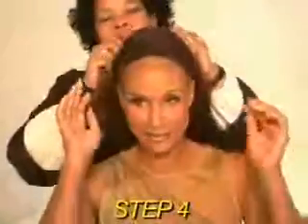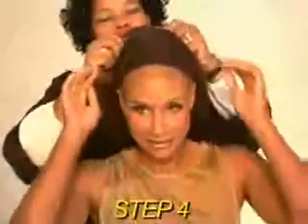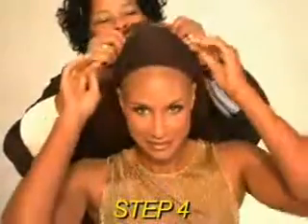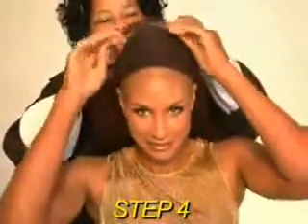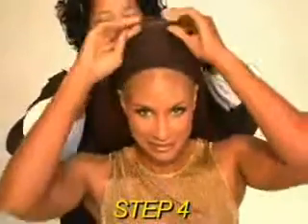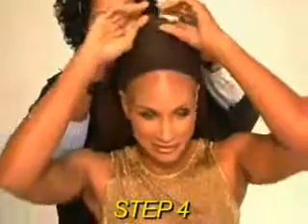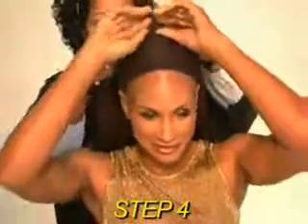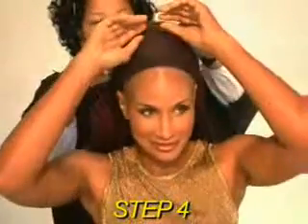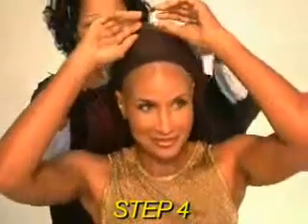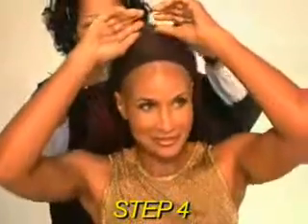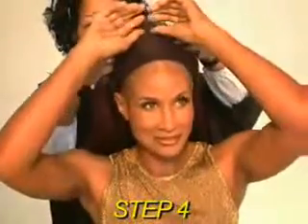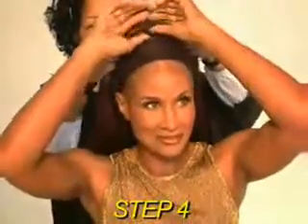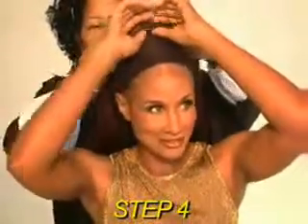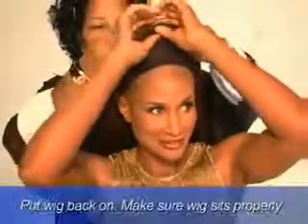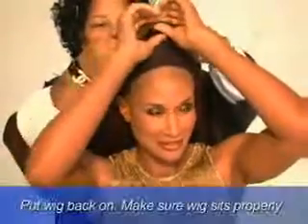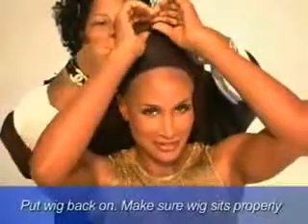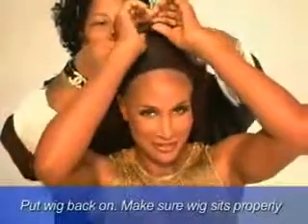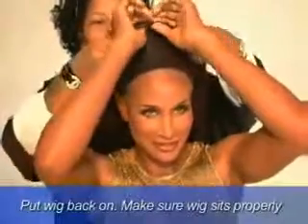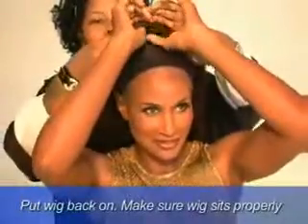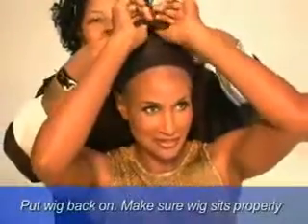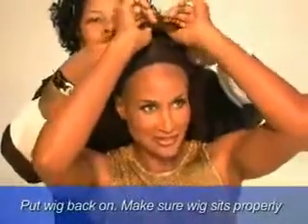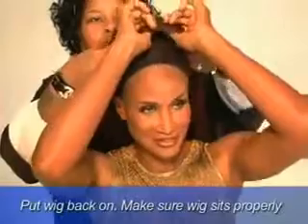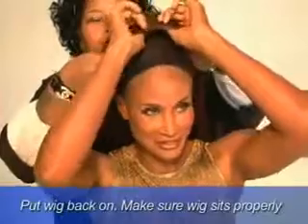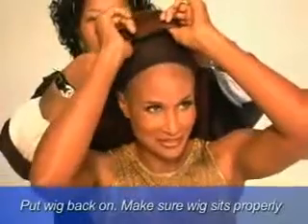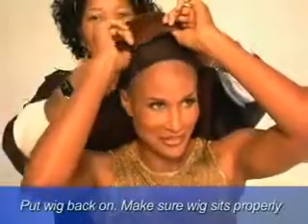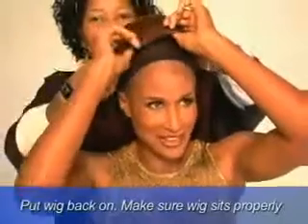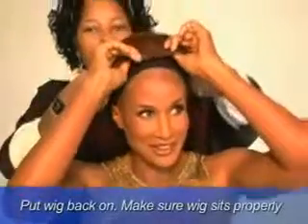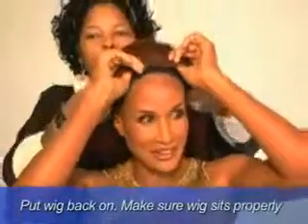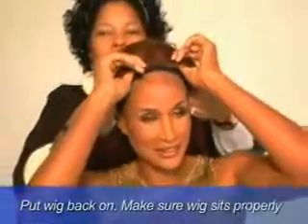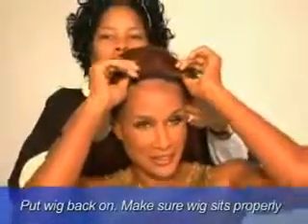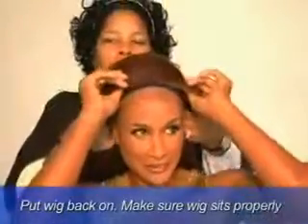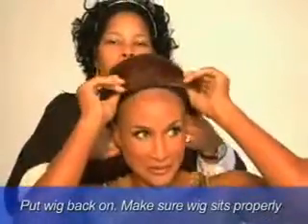Step 4. Put your wig back on, and make sure your wig is sitting properly.